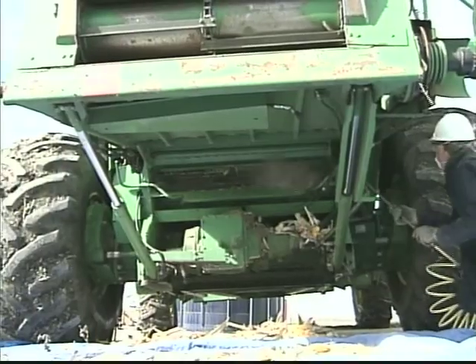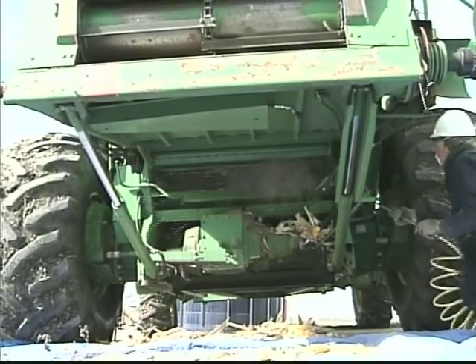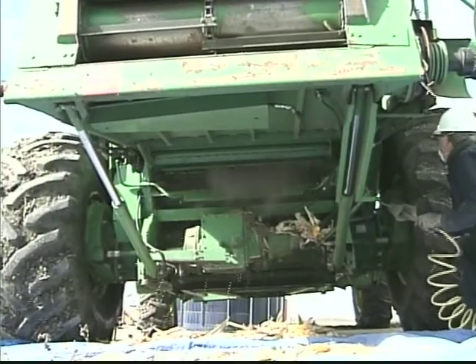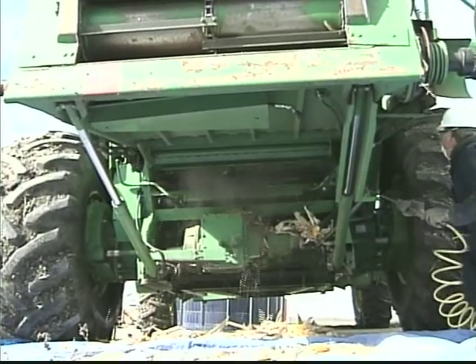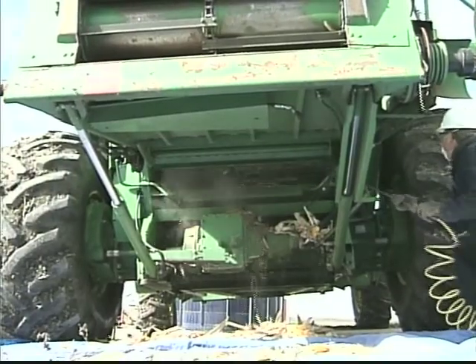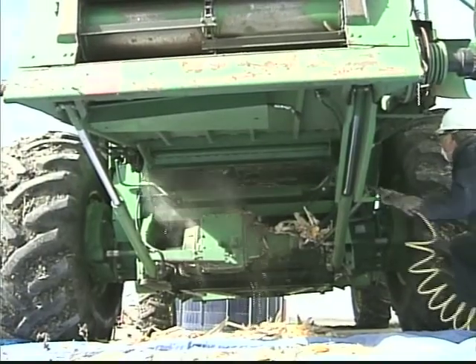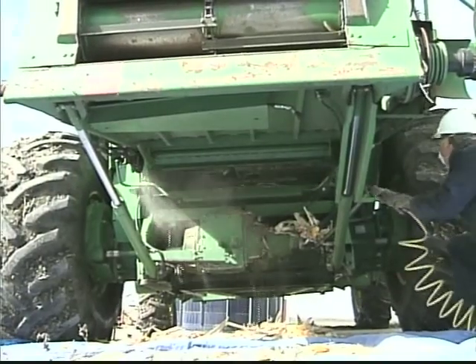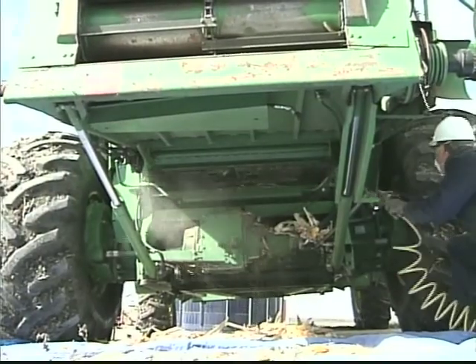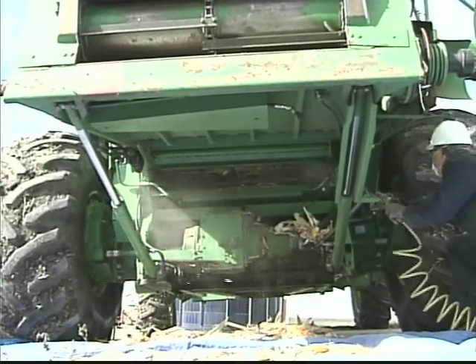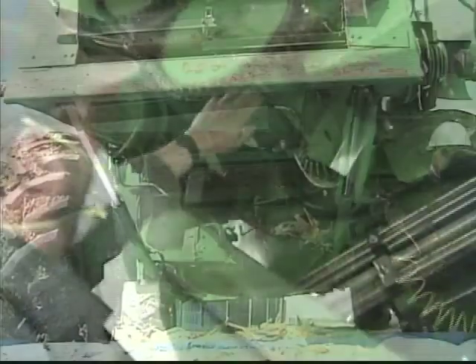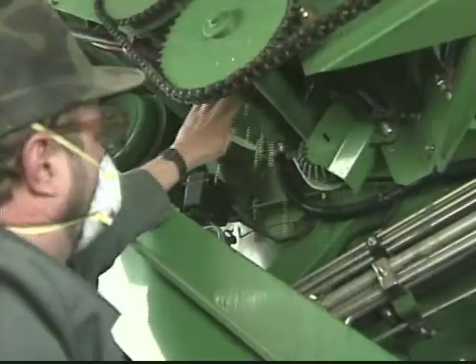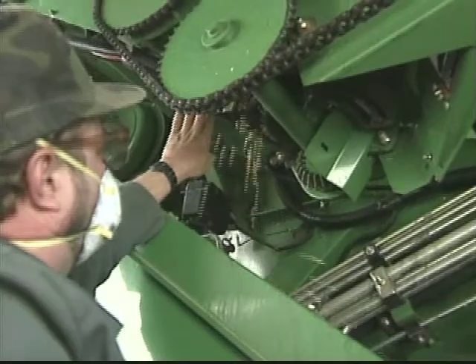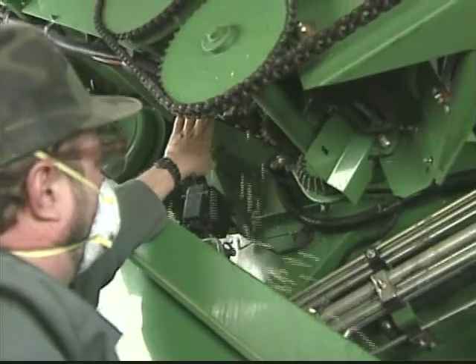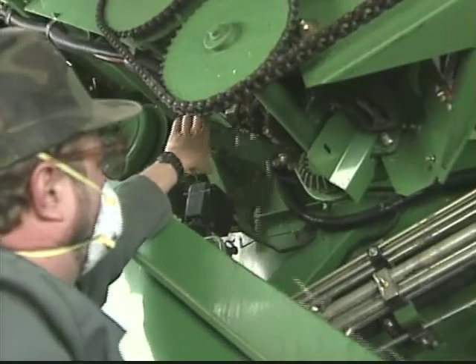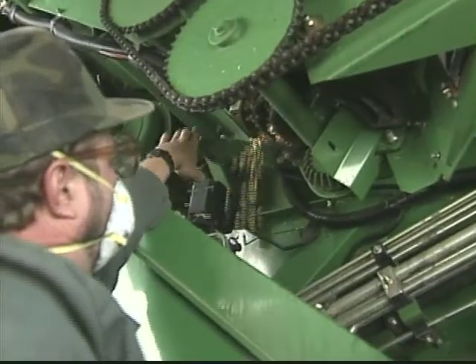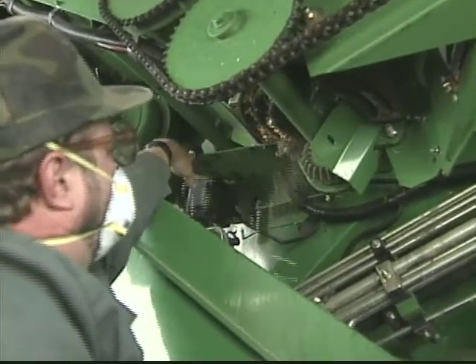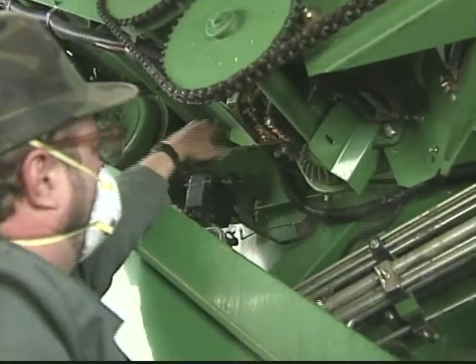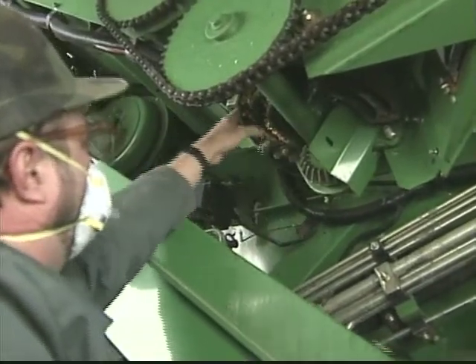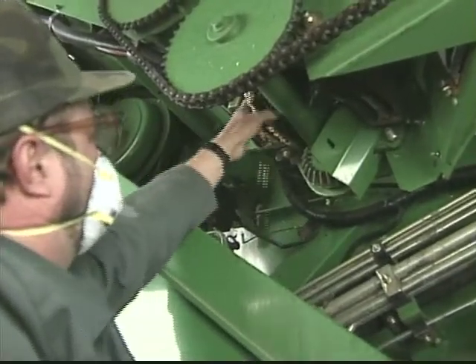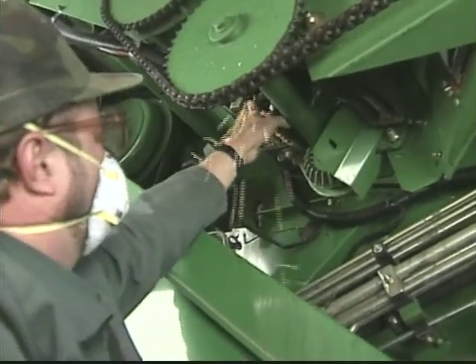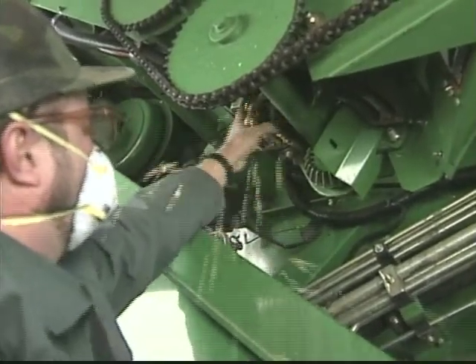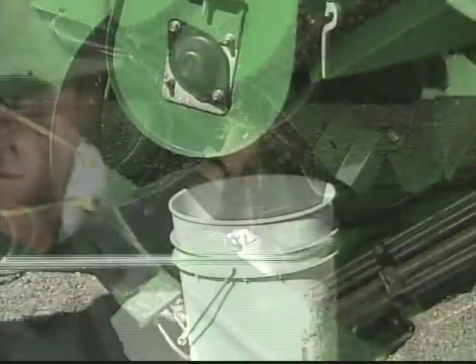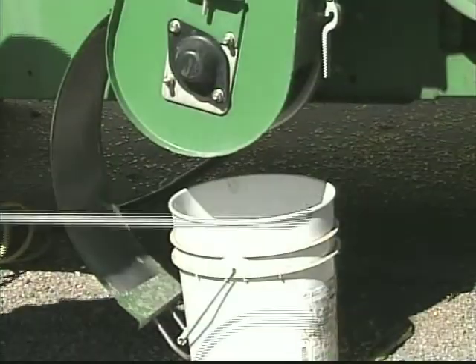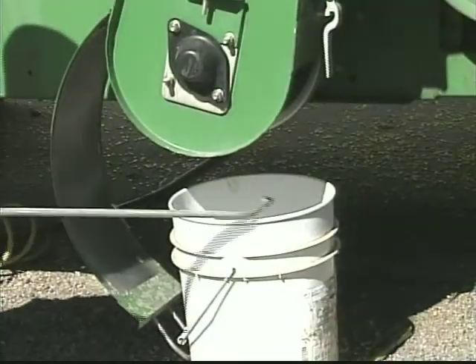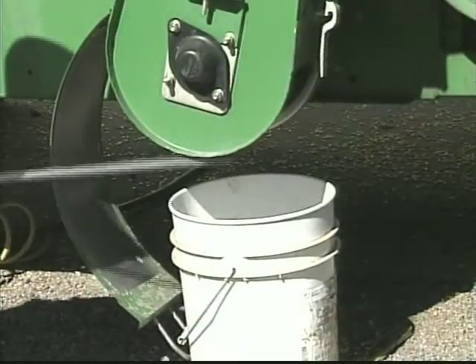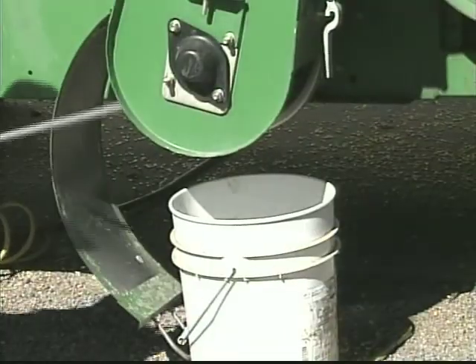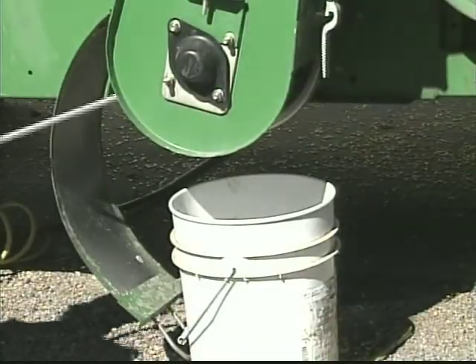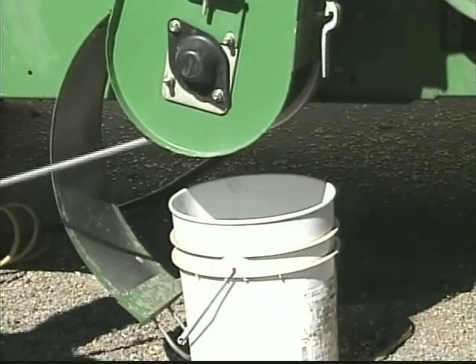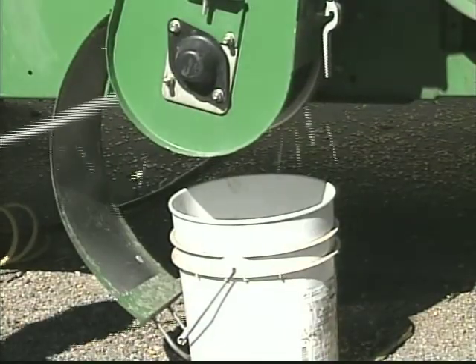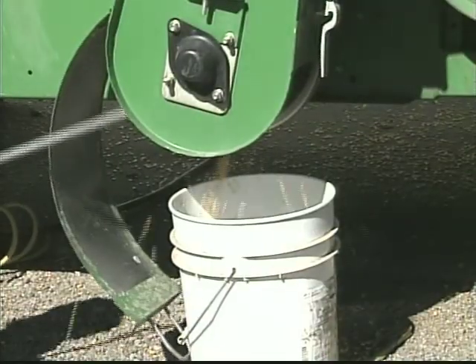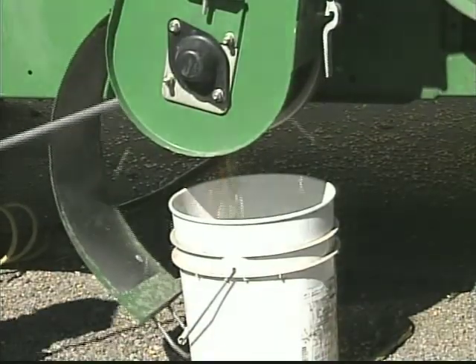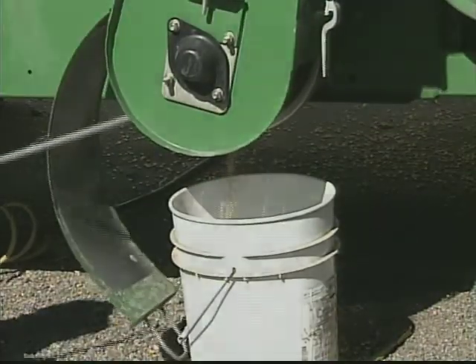All other areas should be cleaned and inspected as detailed in the procedures for cleaning commercial combines.